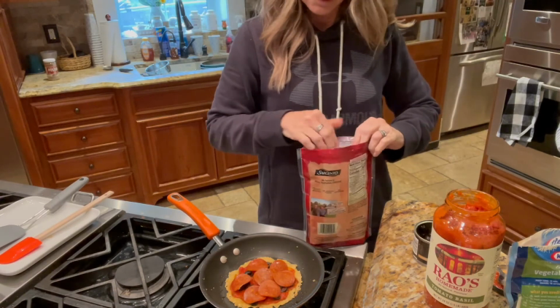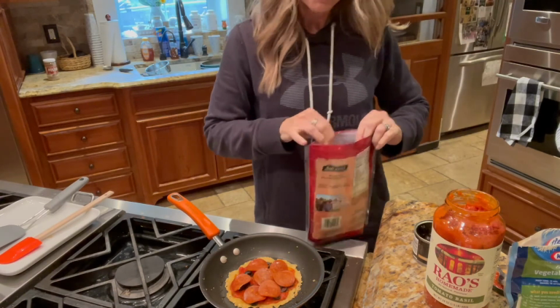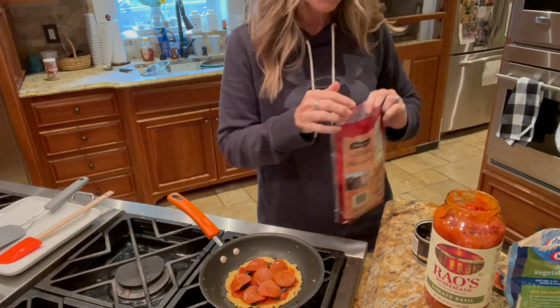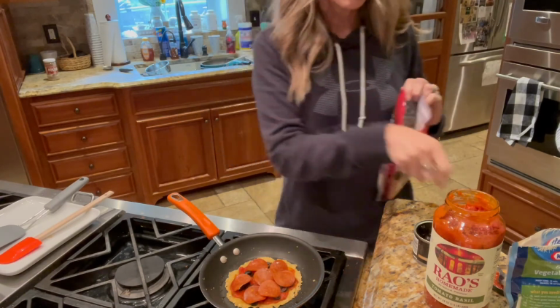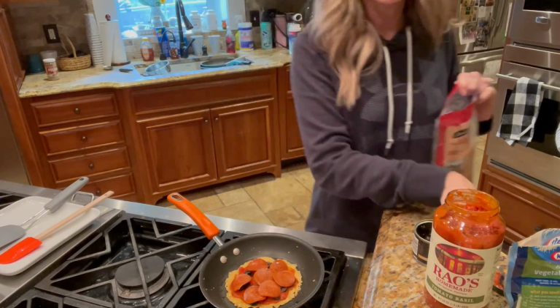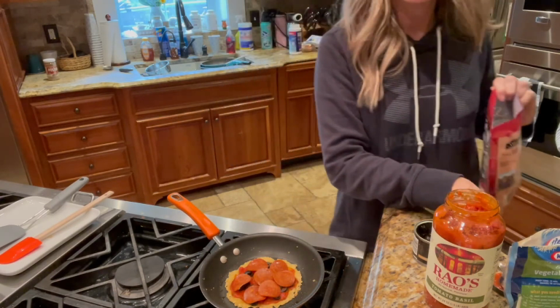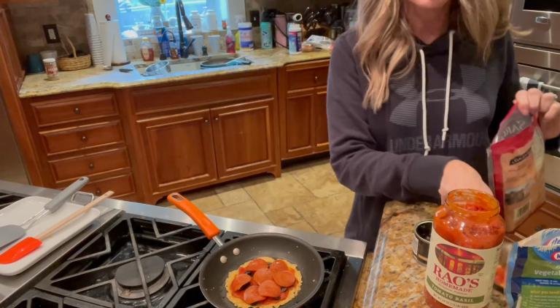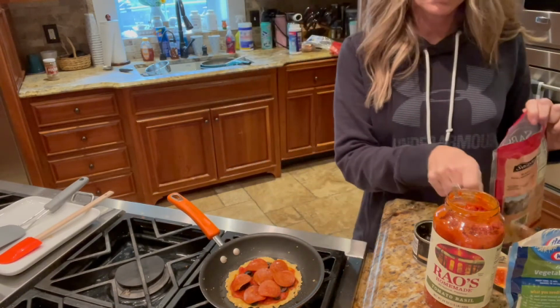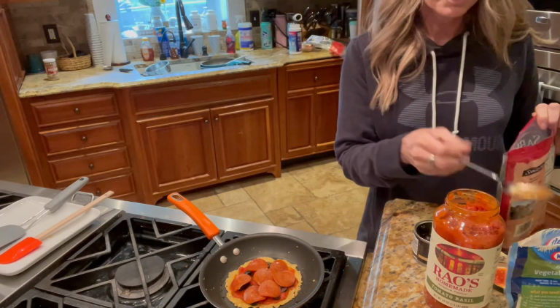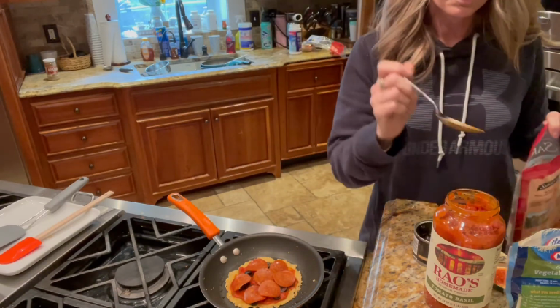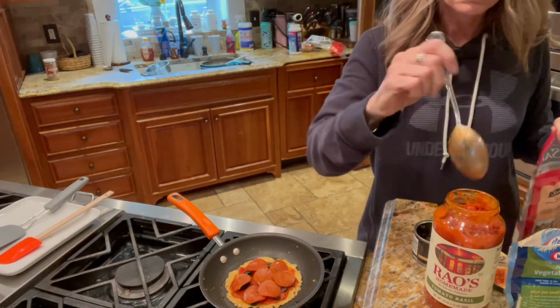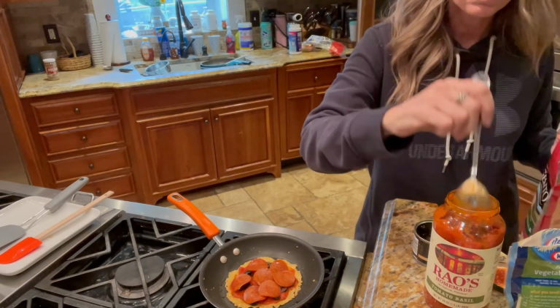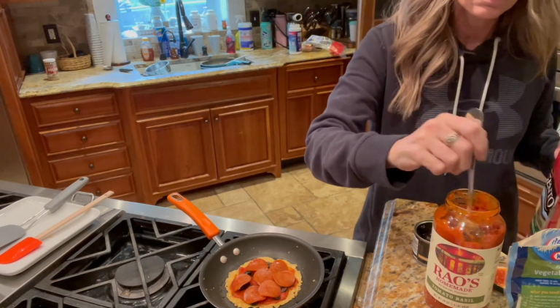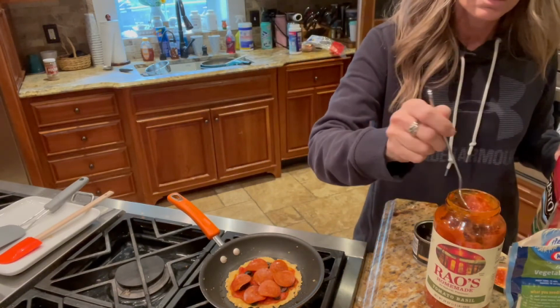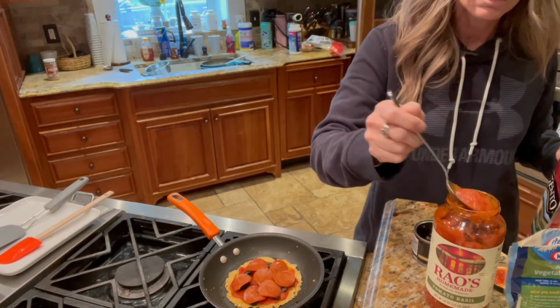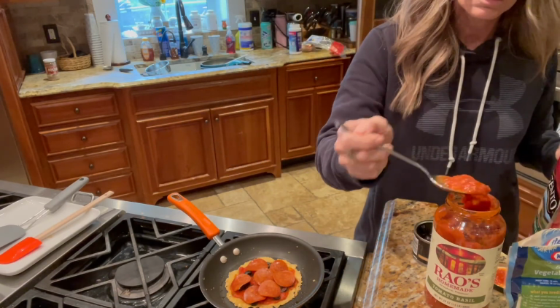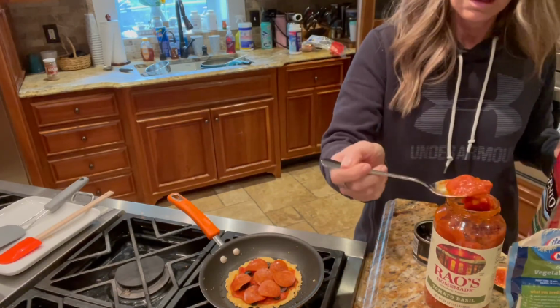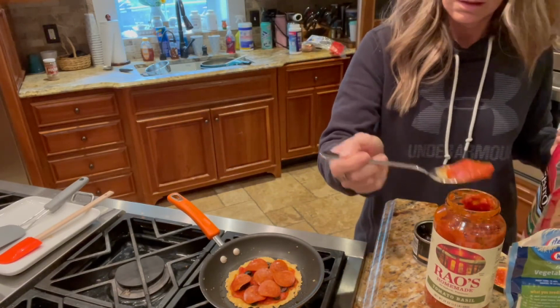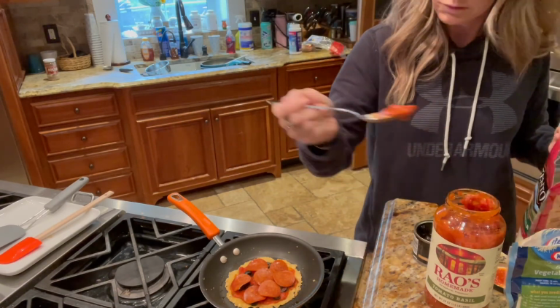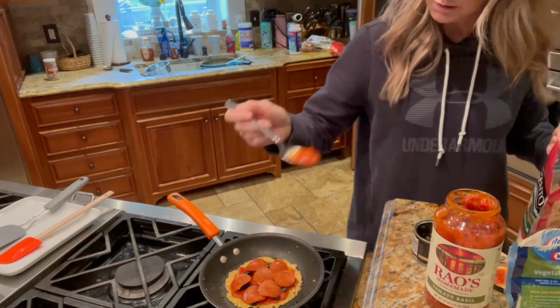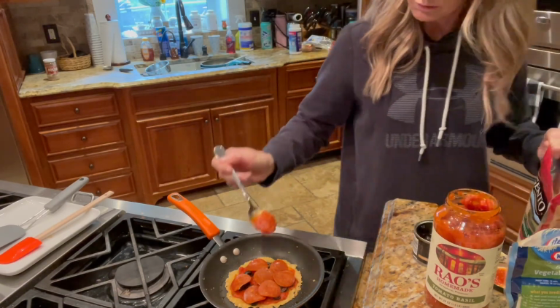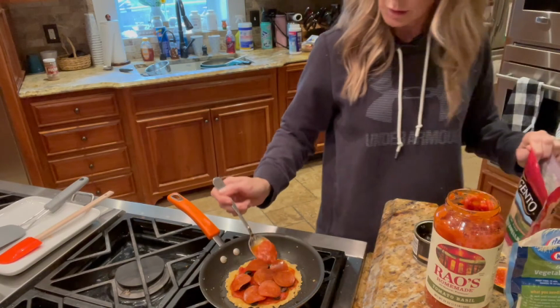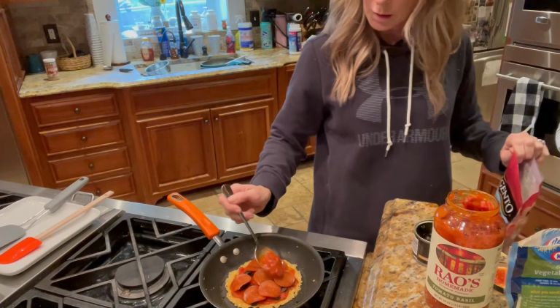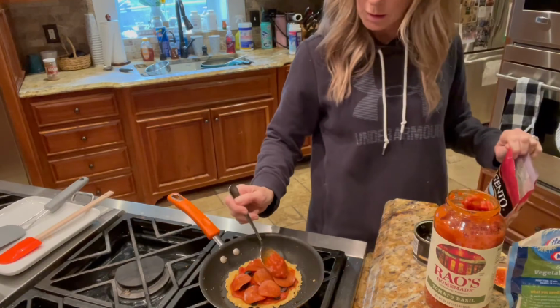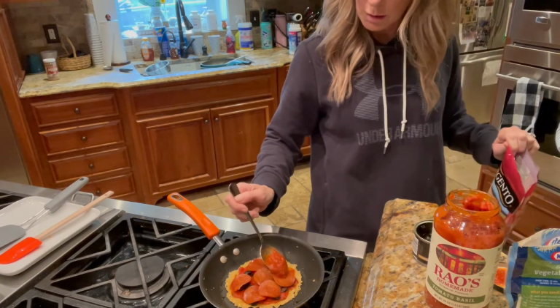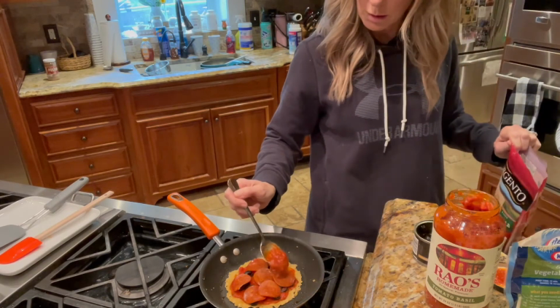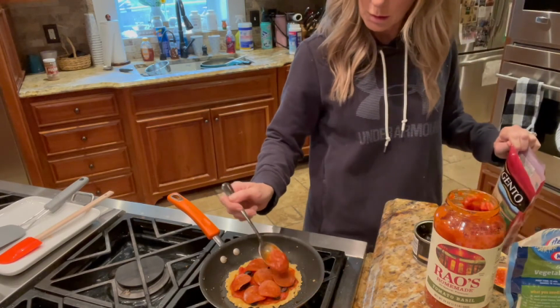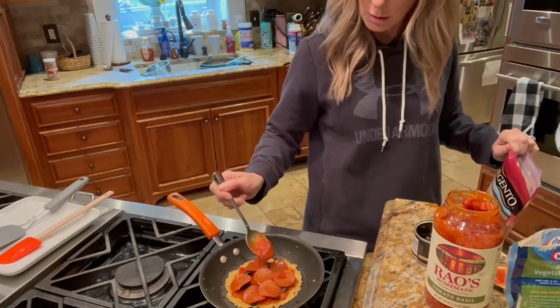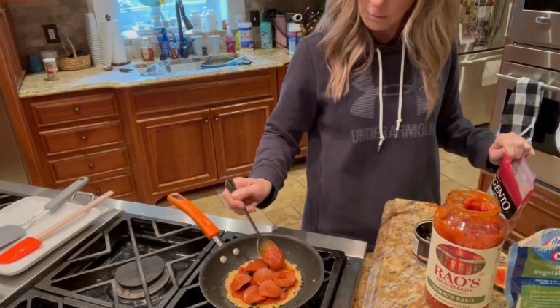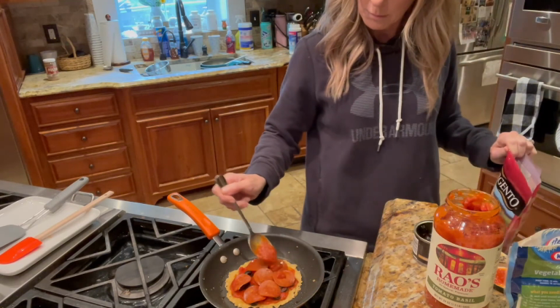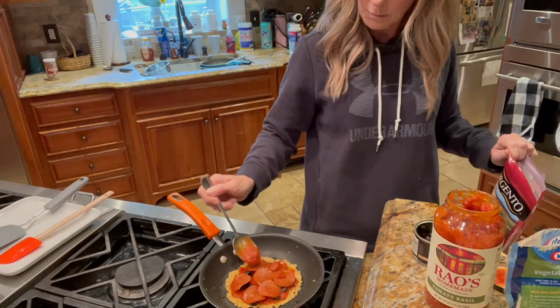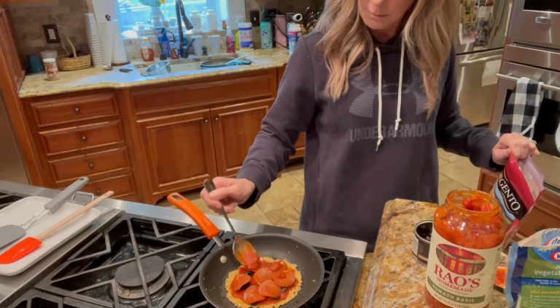I think I'm going to put a little bit more sauce on it — it looks a little dry. When I go crazy...